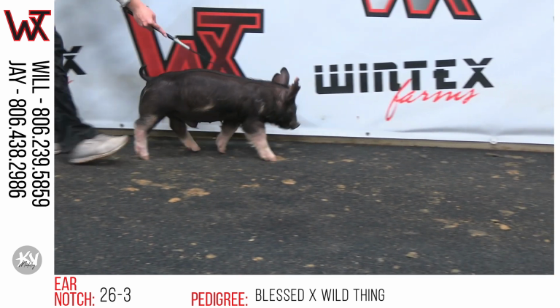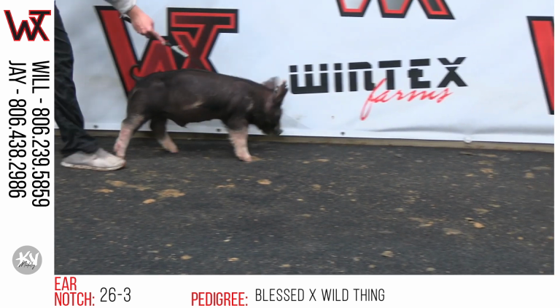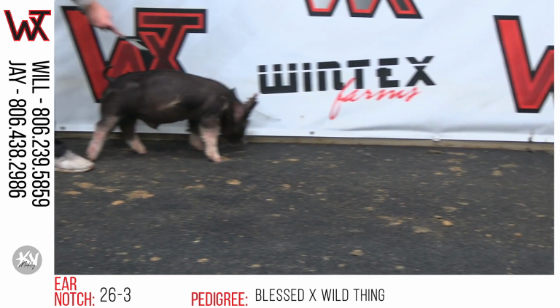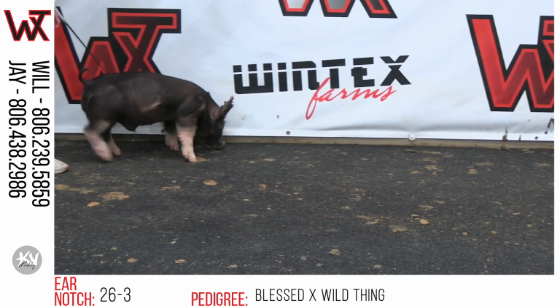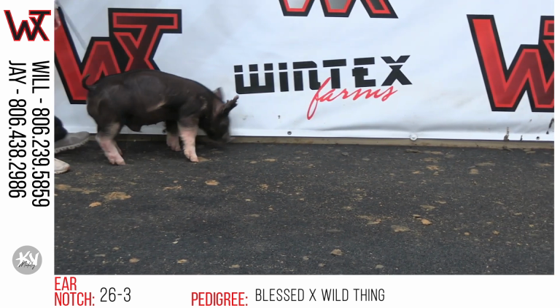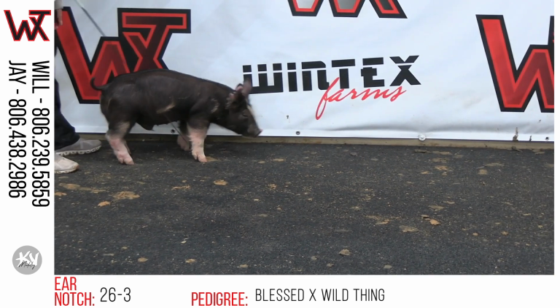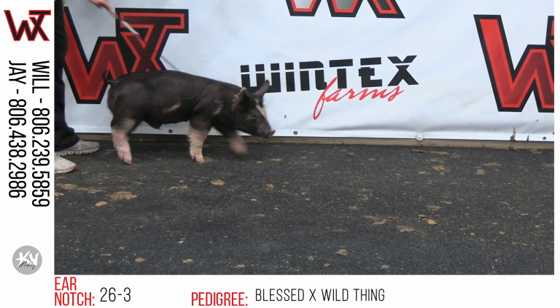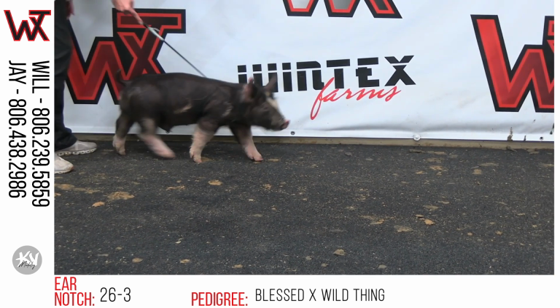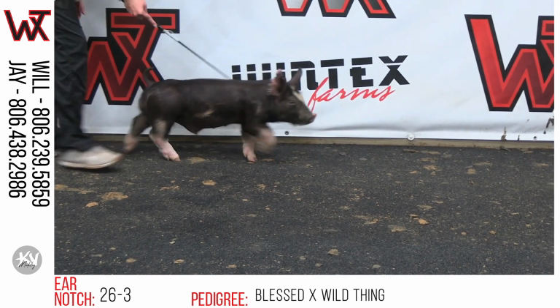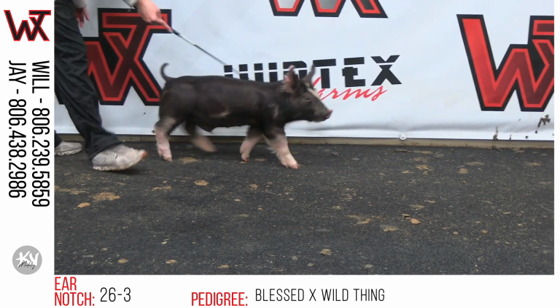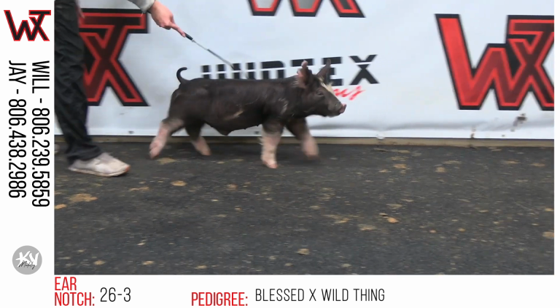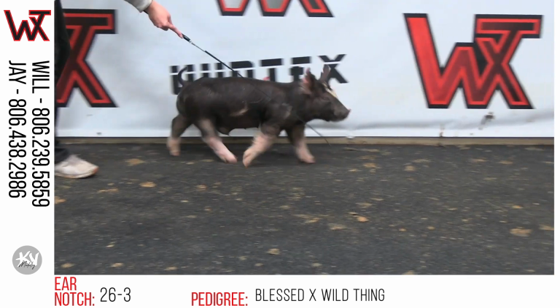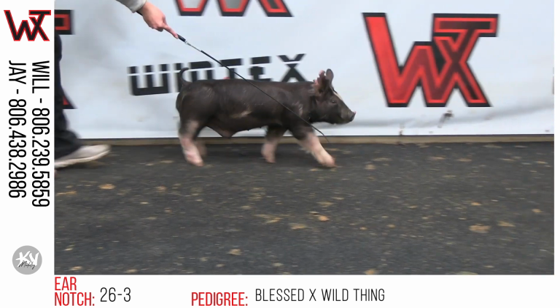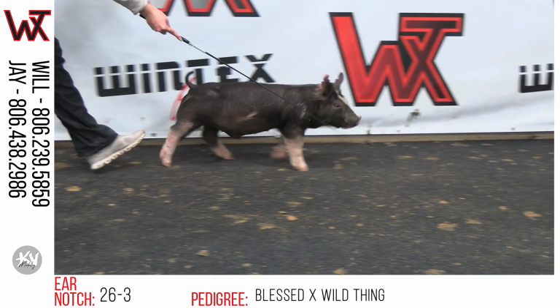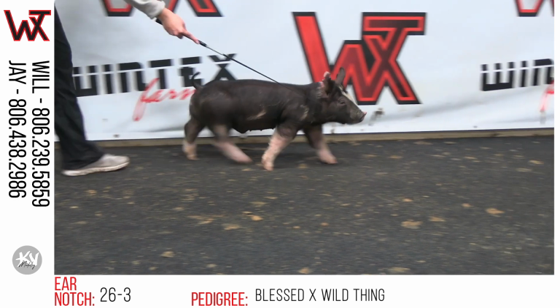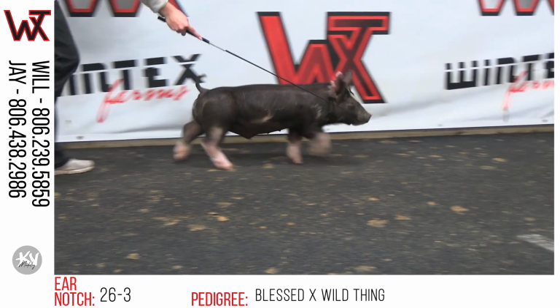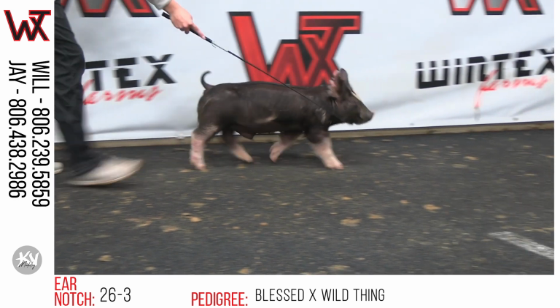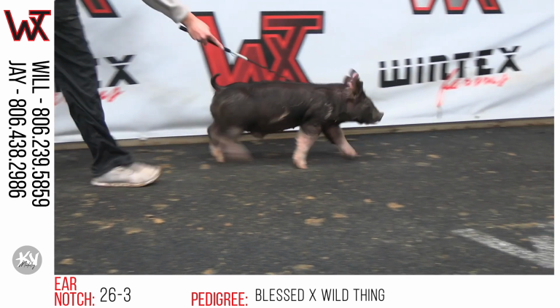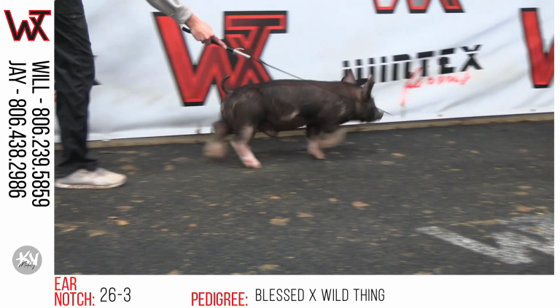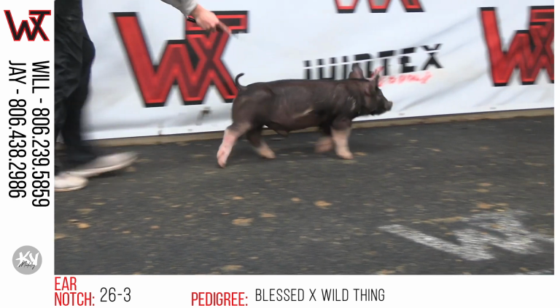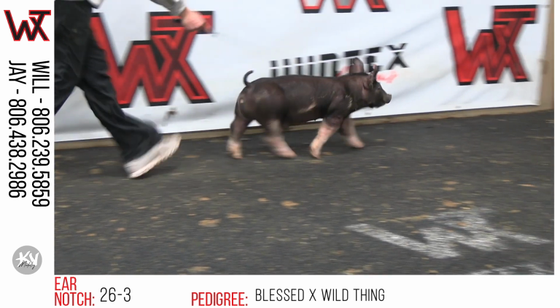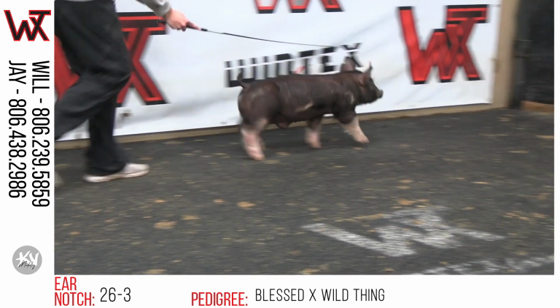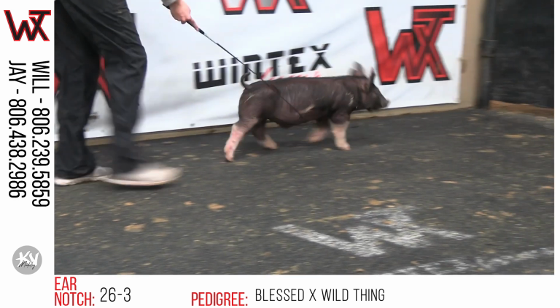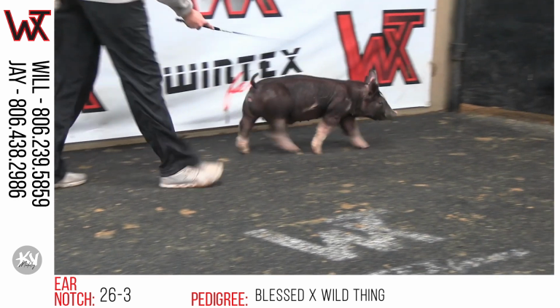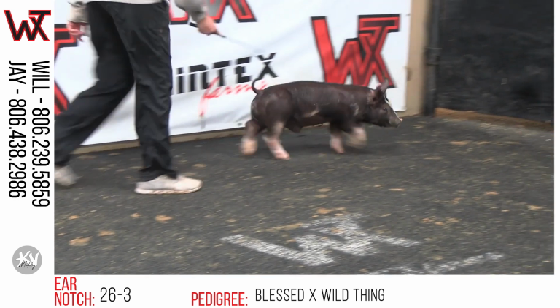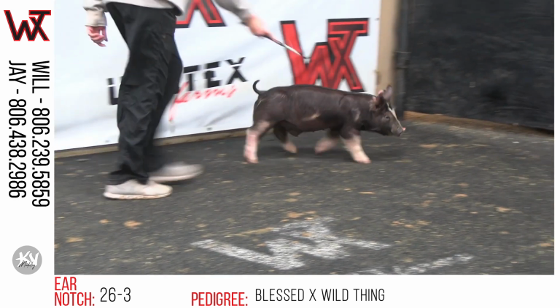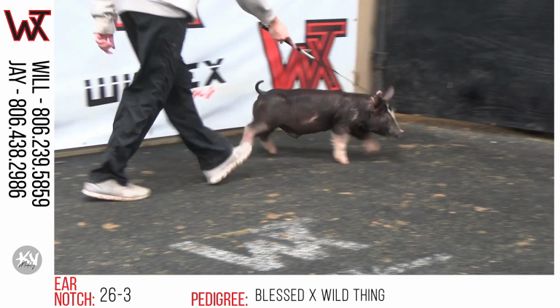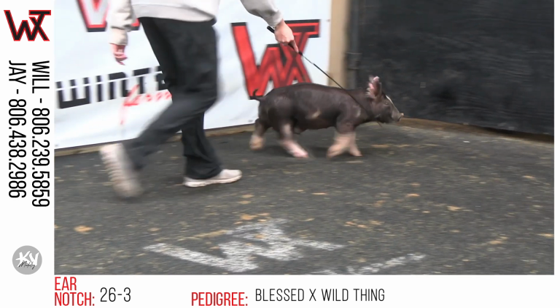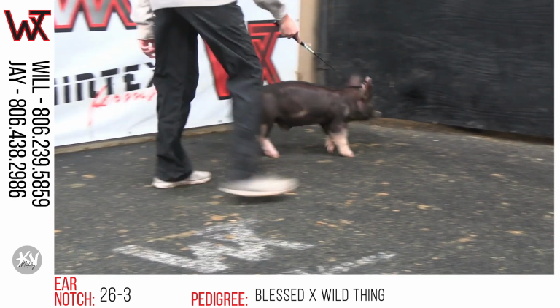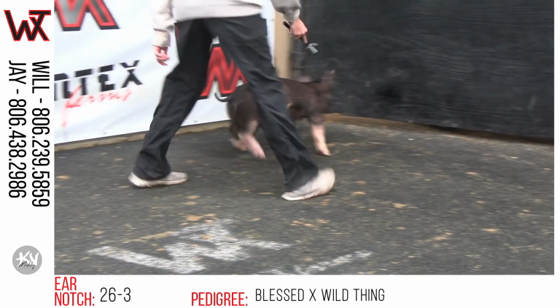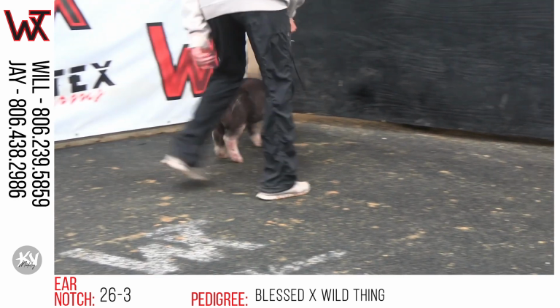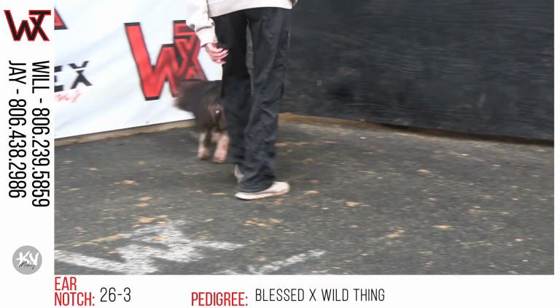26-3 — this will be a blessed on just a bit outside litter-mate sister, so that'll be a blessed Wild Thing.